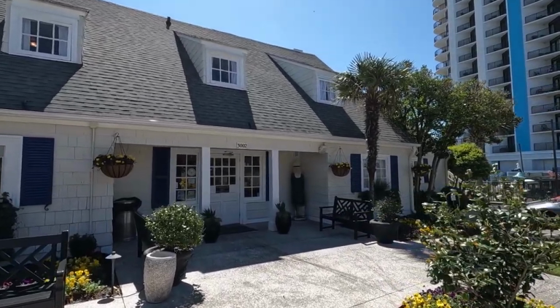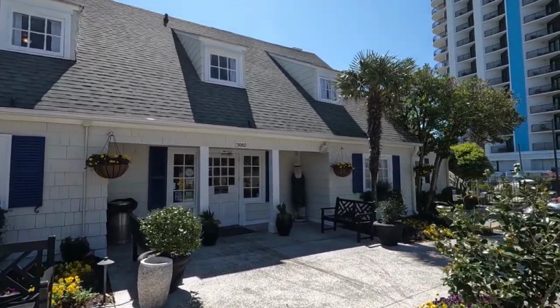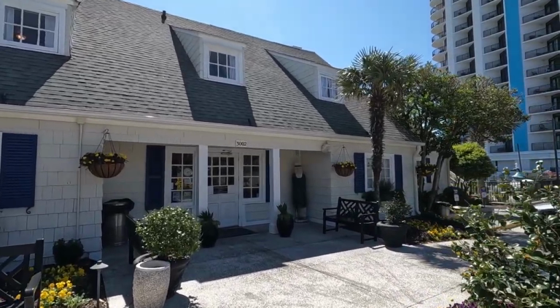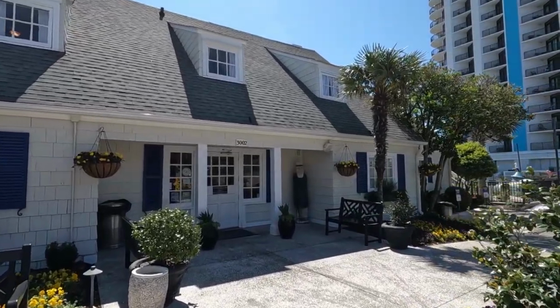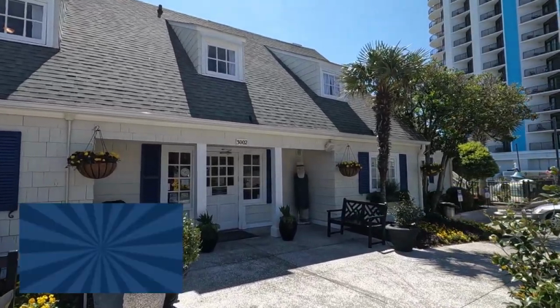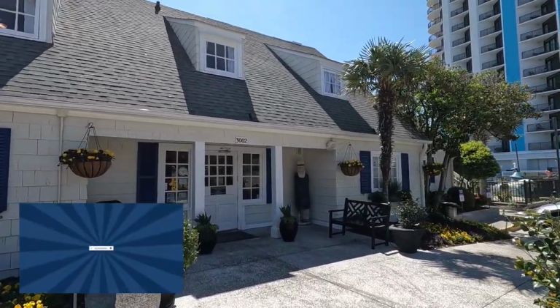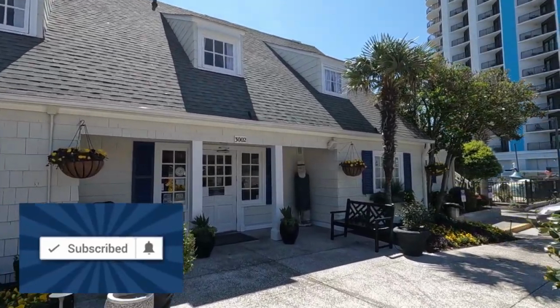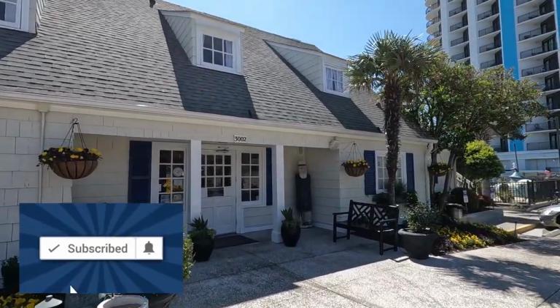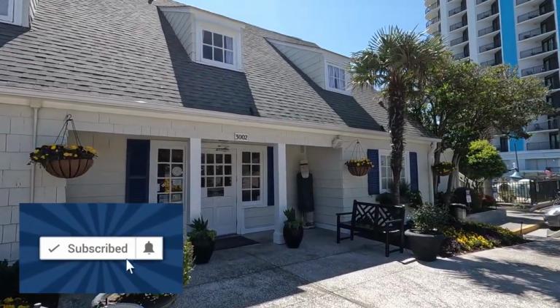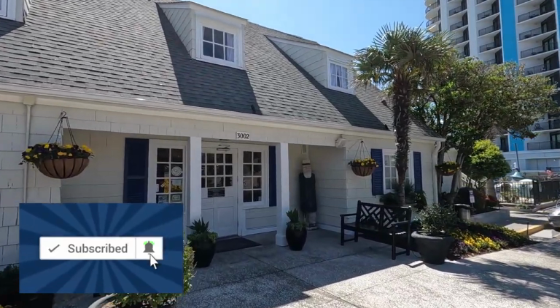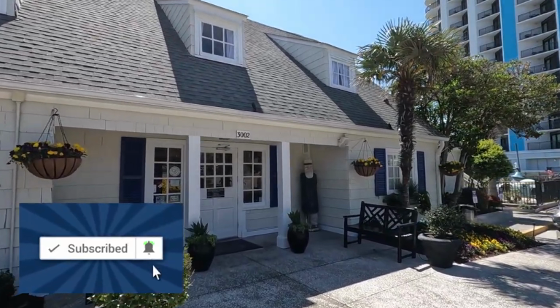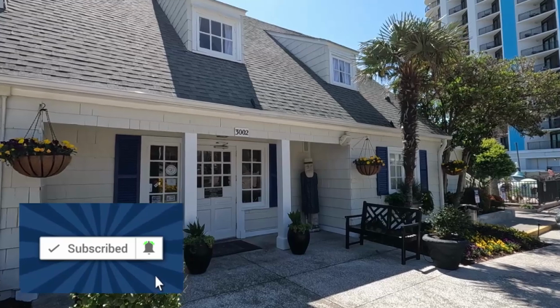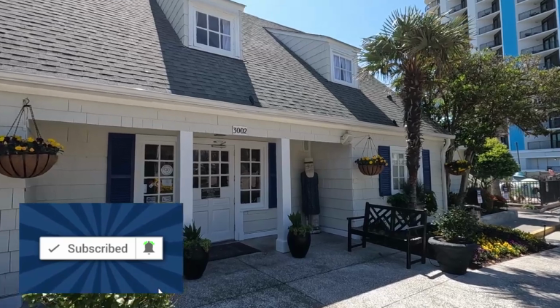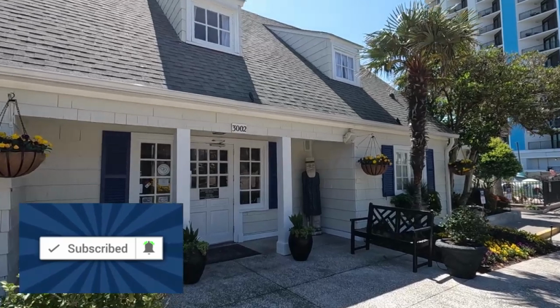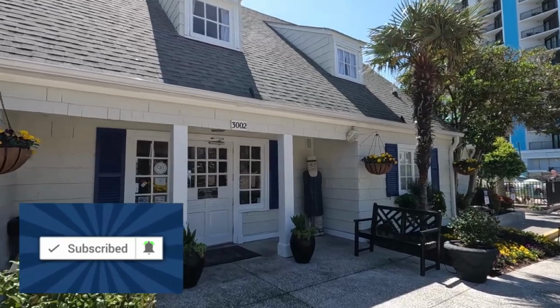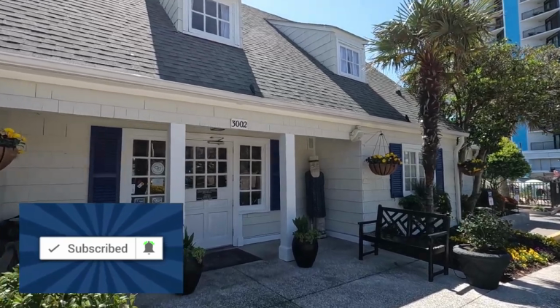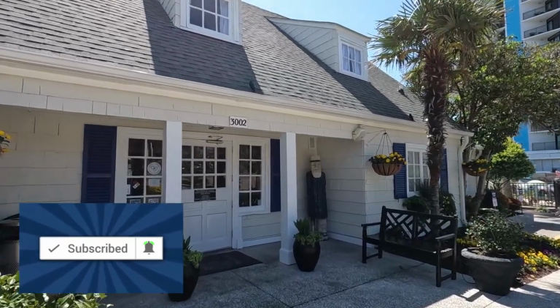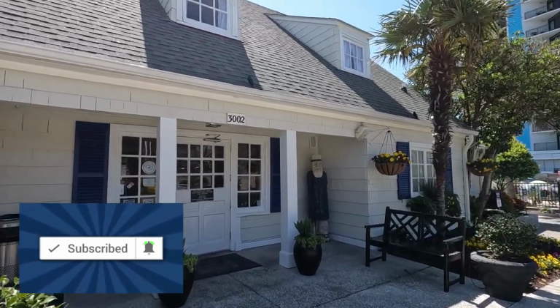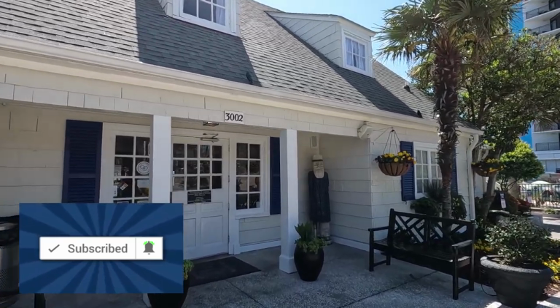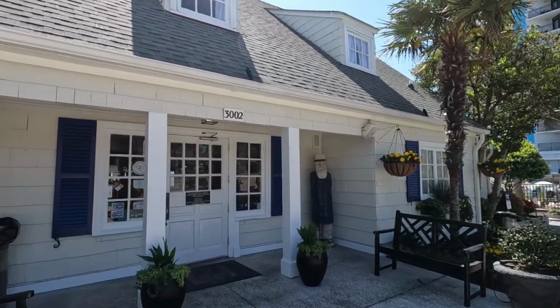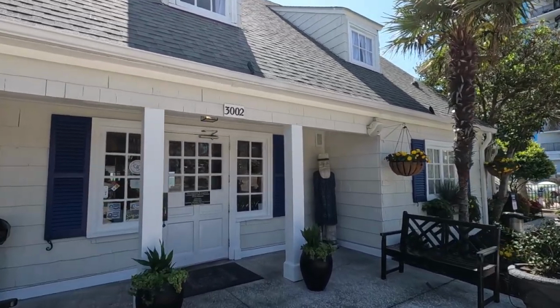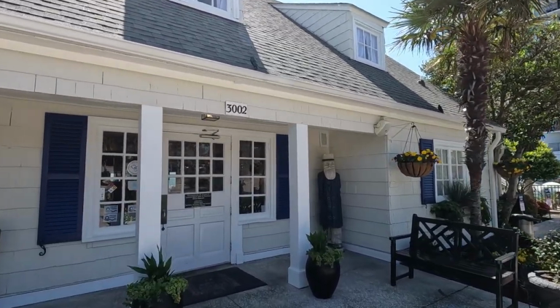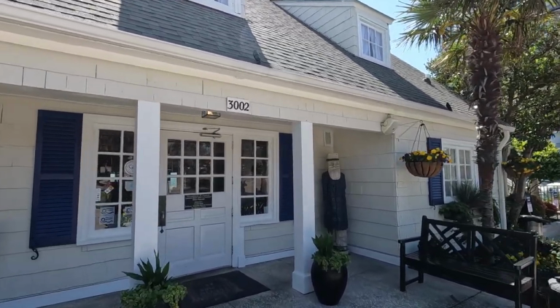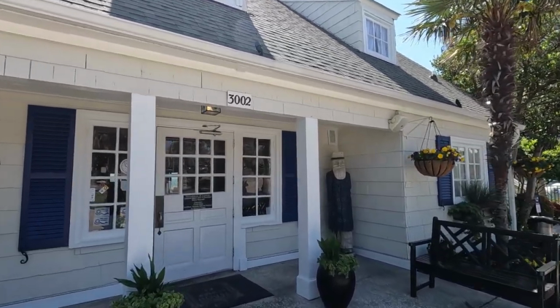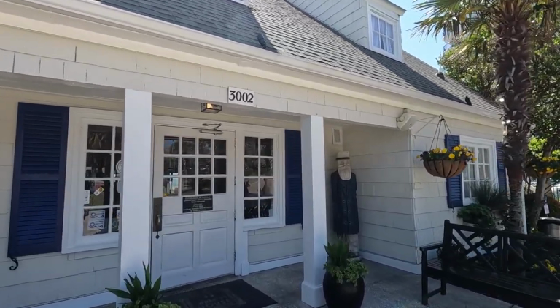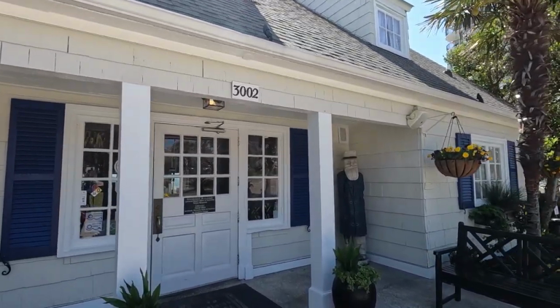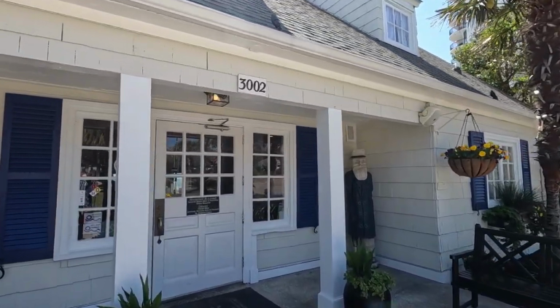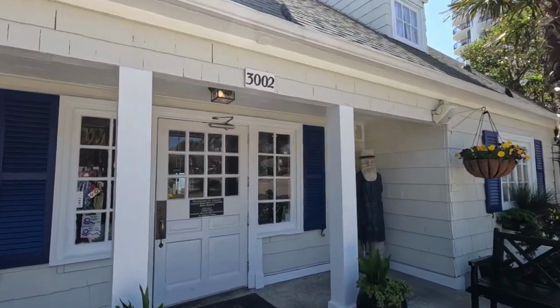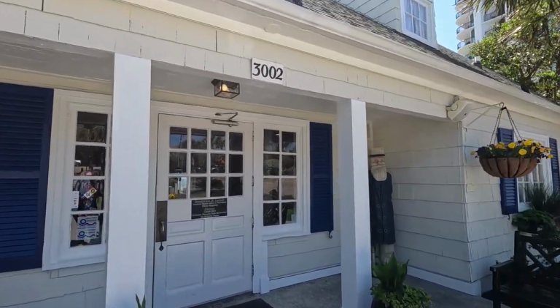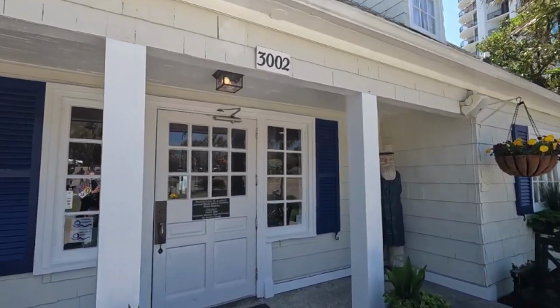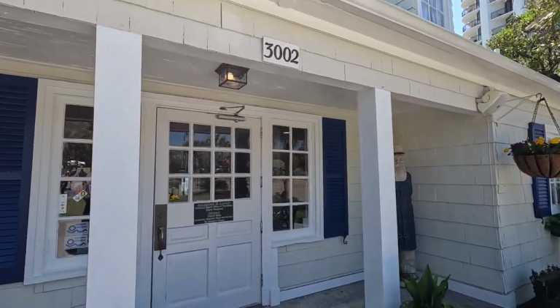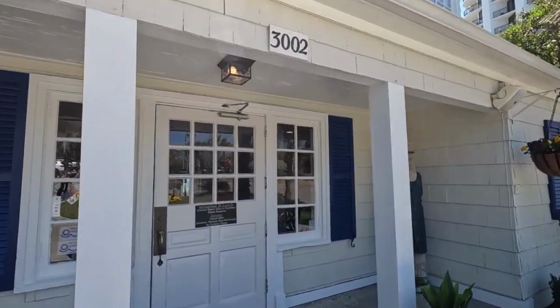Hi, I'm Carmen. If you're new to our channel, we cover everything Myrtle Beach and the surrounding area, and if you're a return viewer, welcome back. So glad to have you.